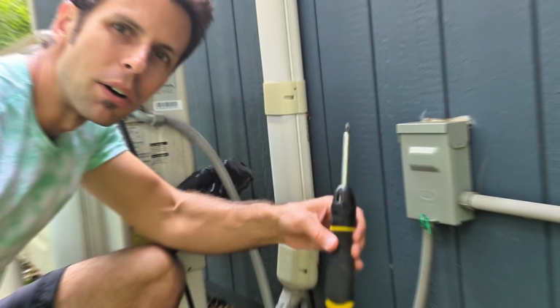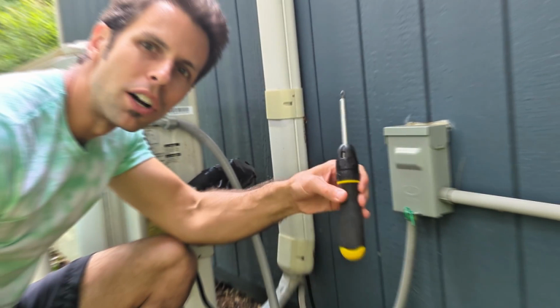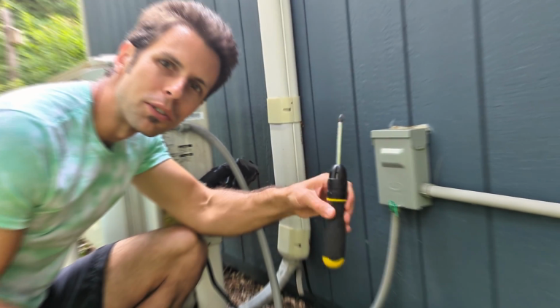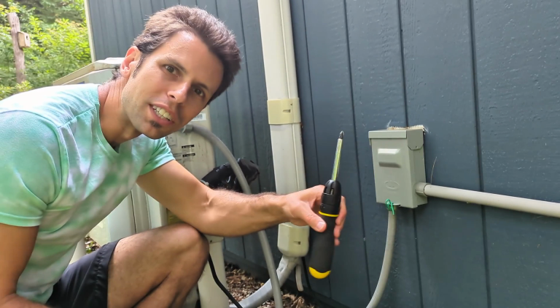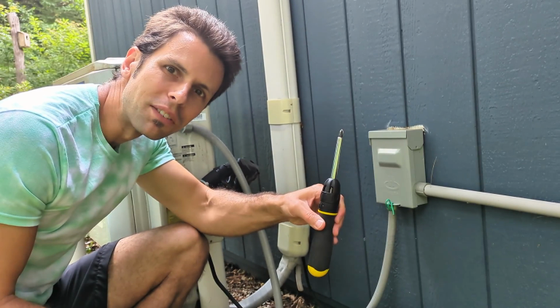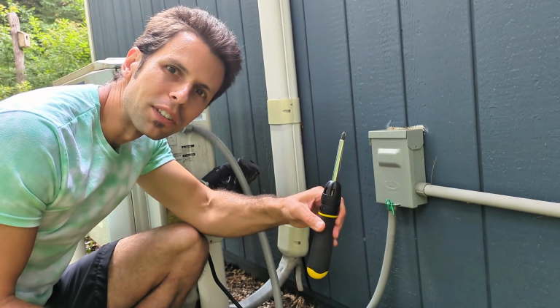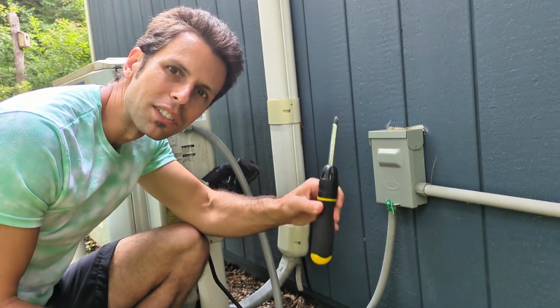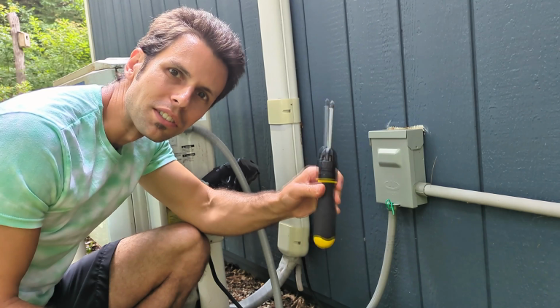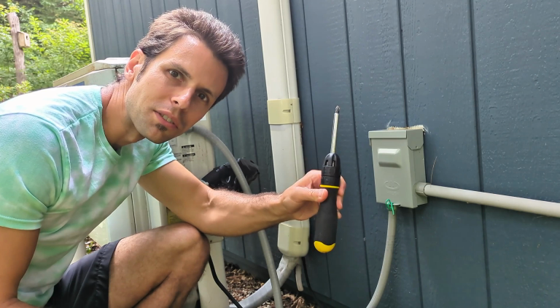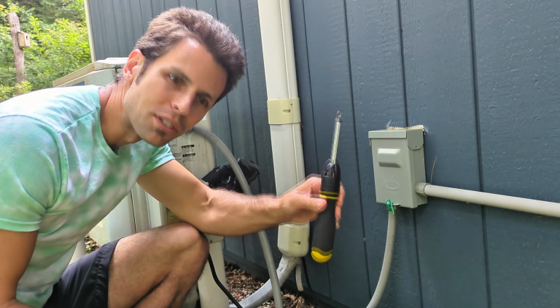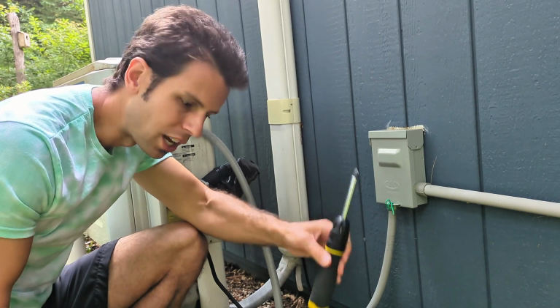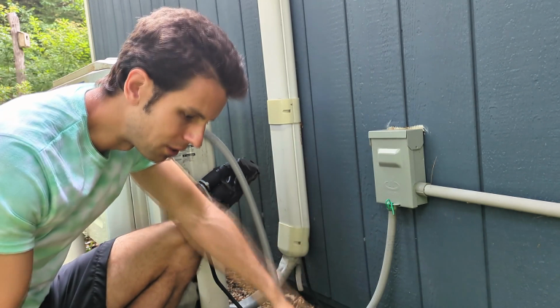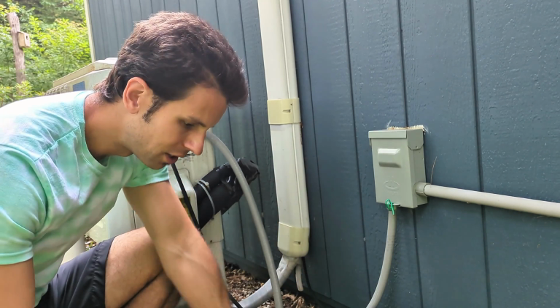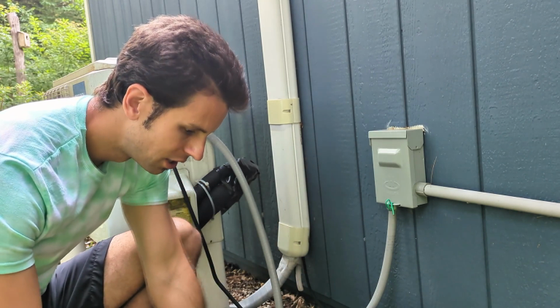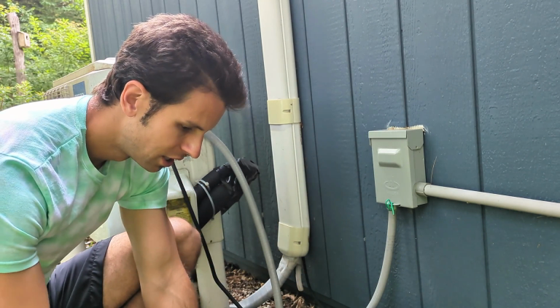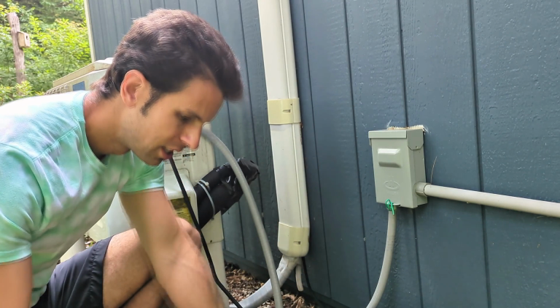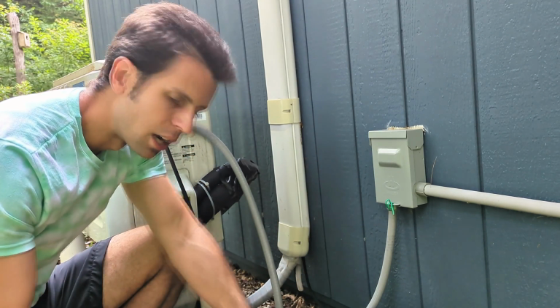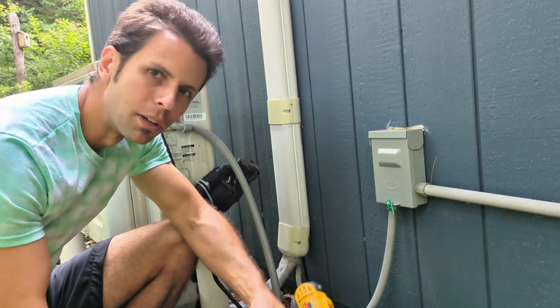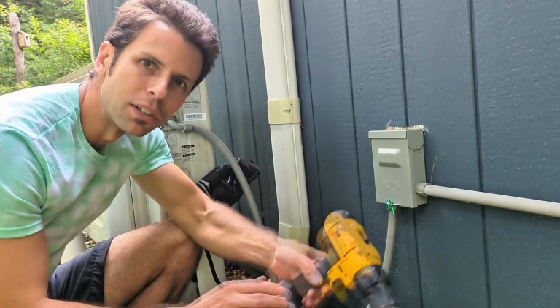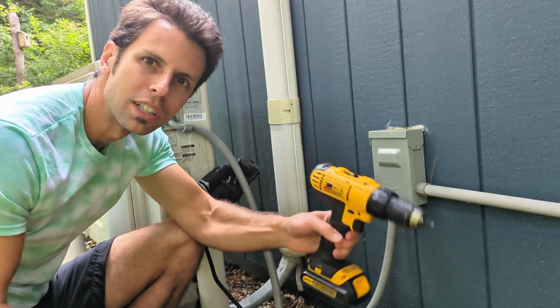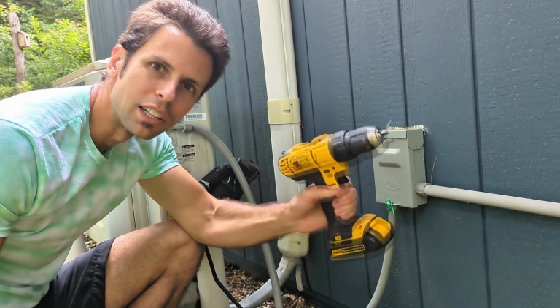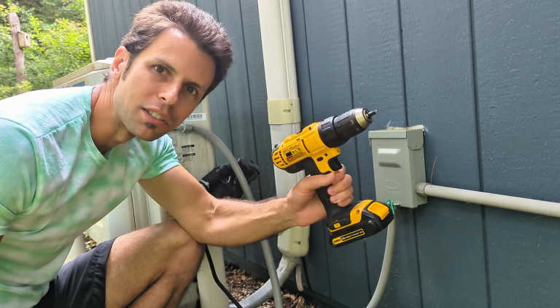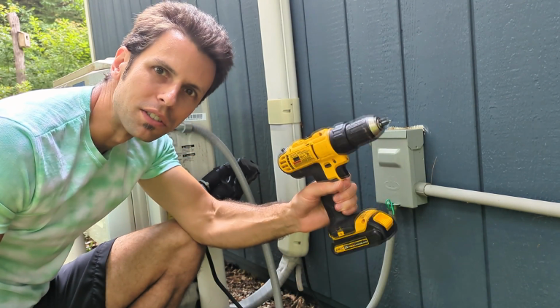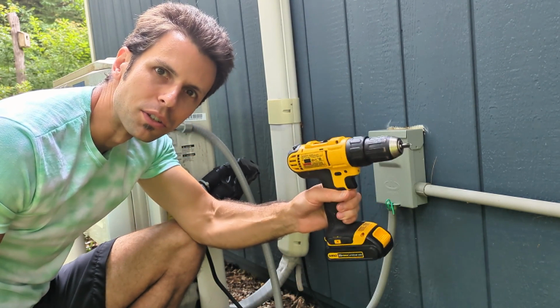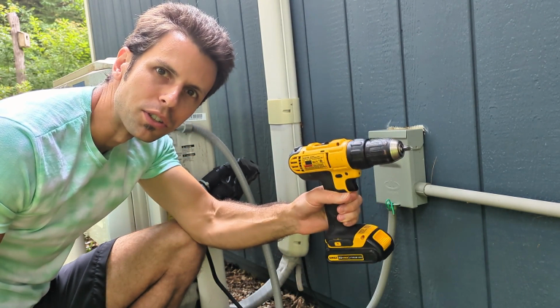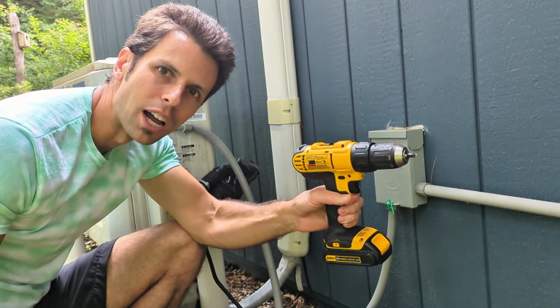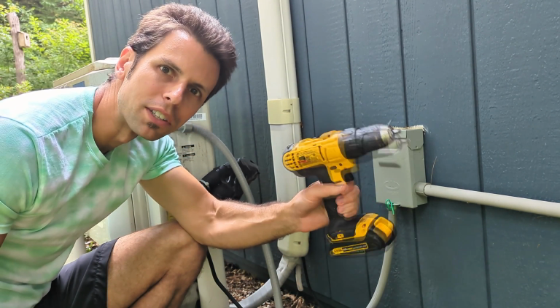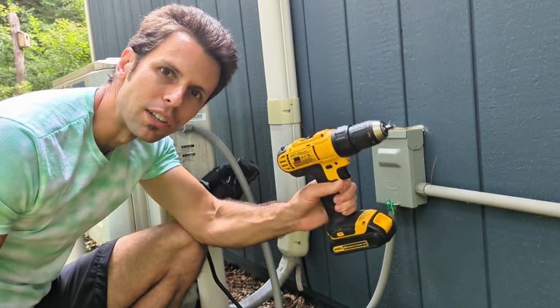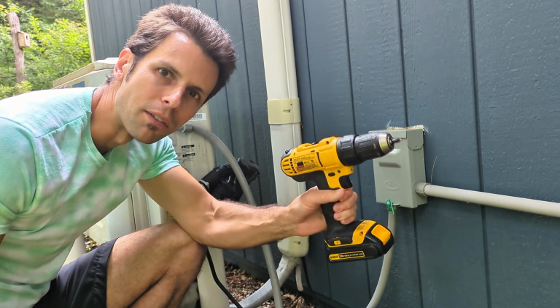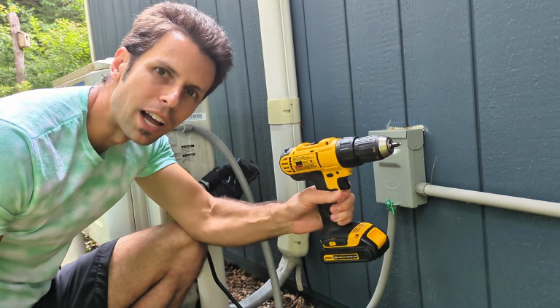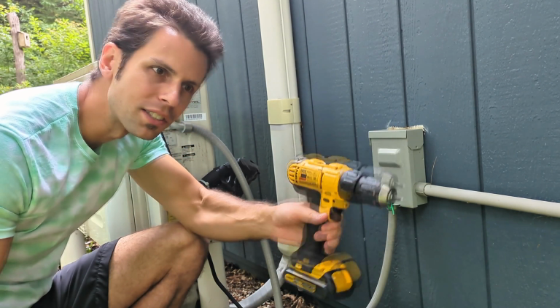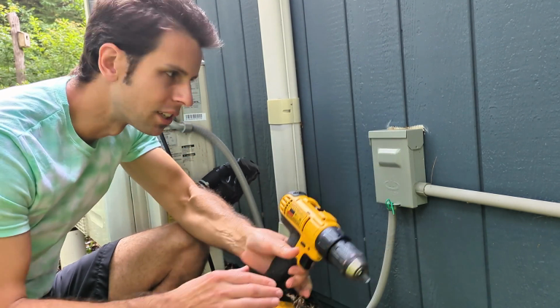All you really need for this is a screwdriver. However, I like to use the drill driver — it's a lot faster.